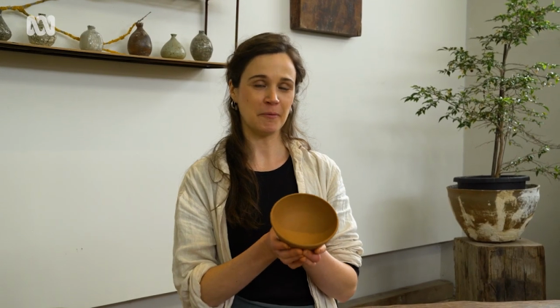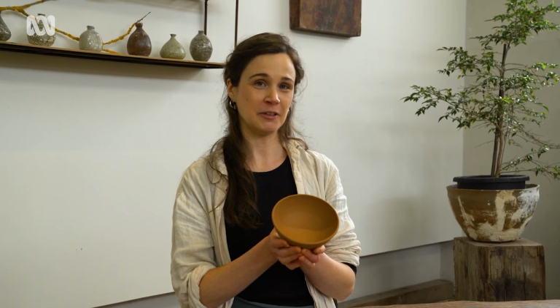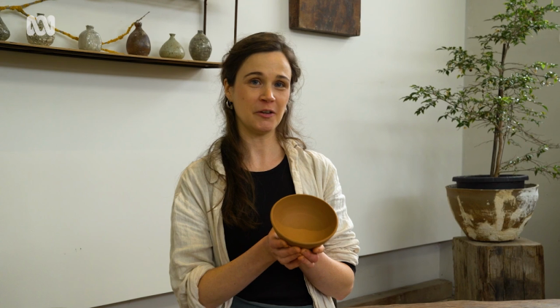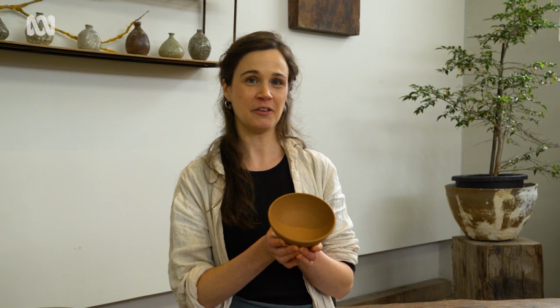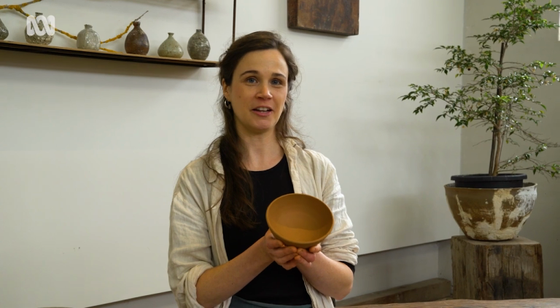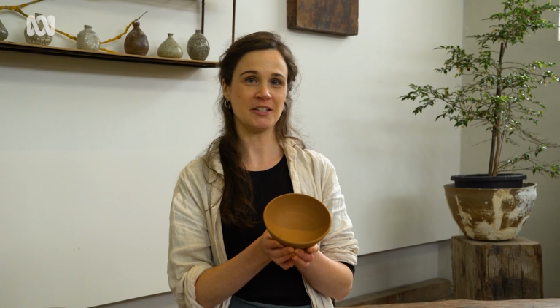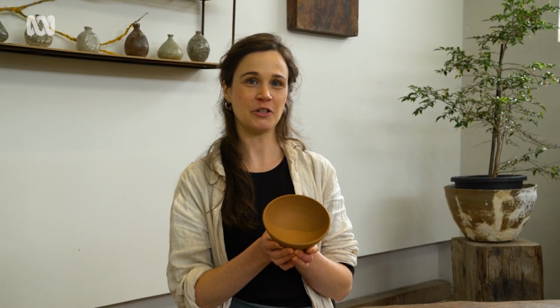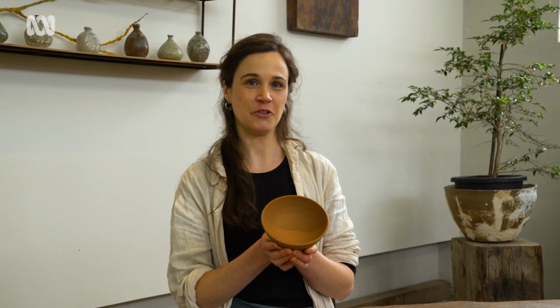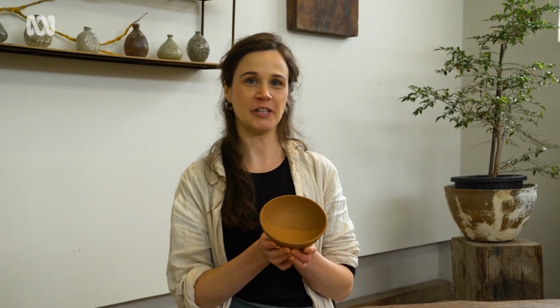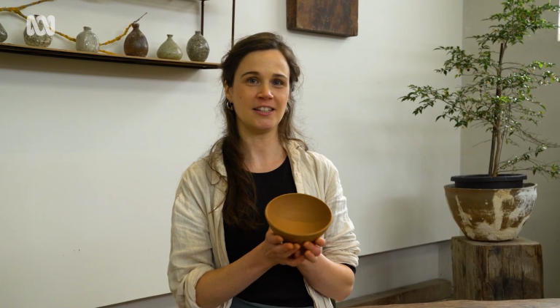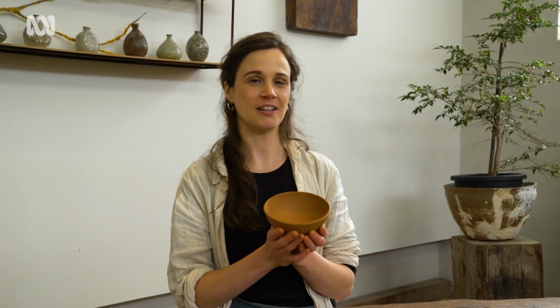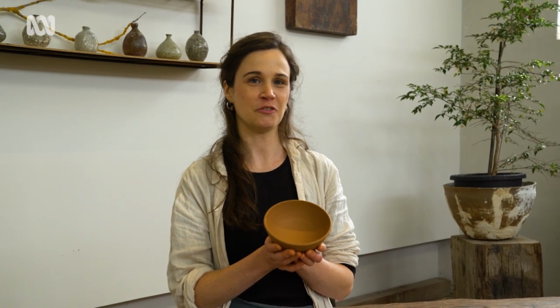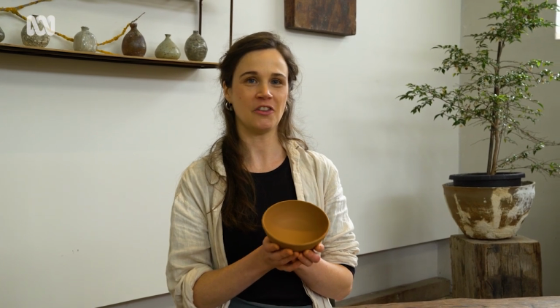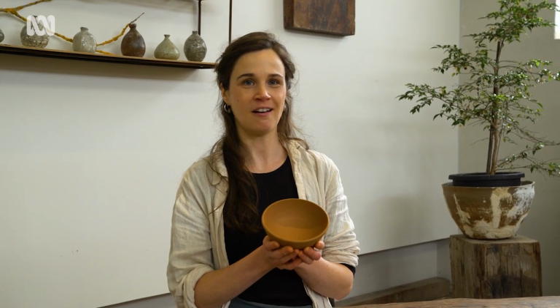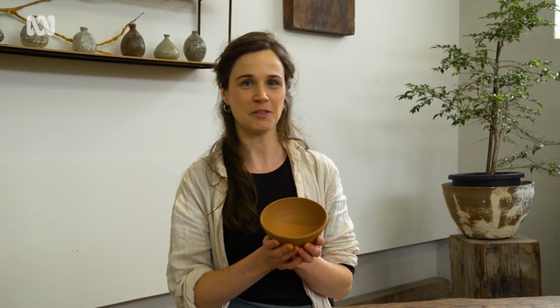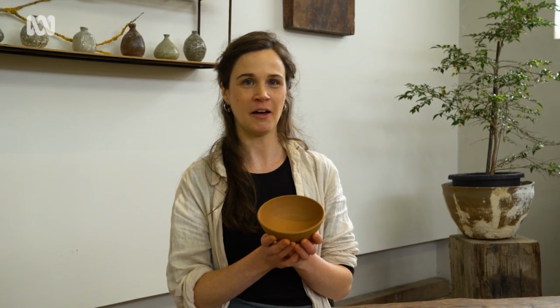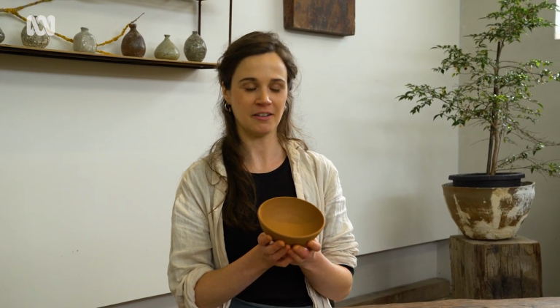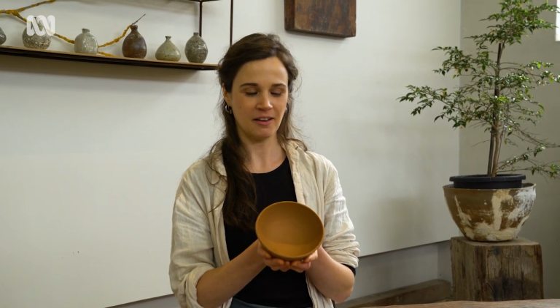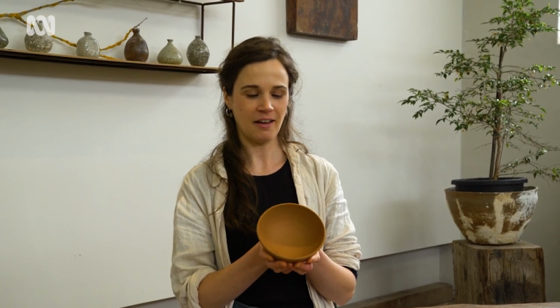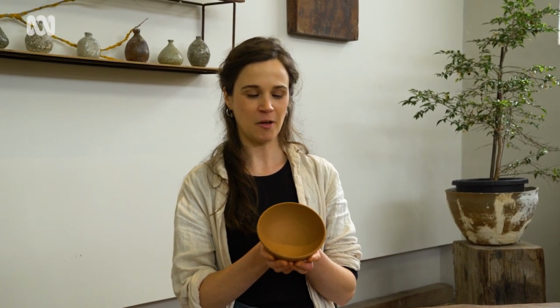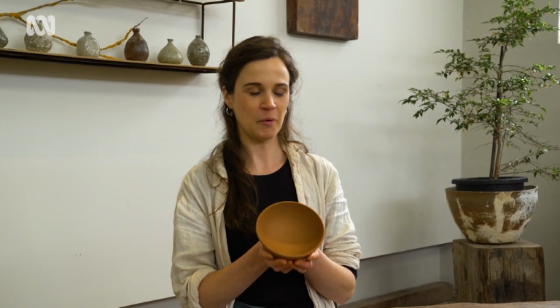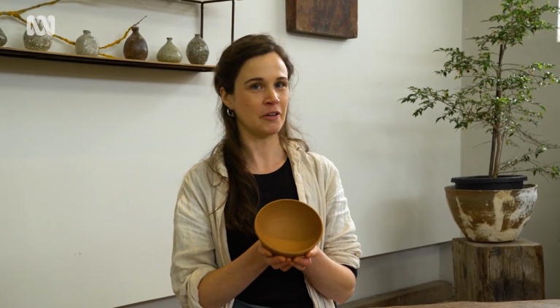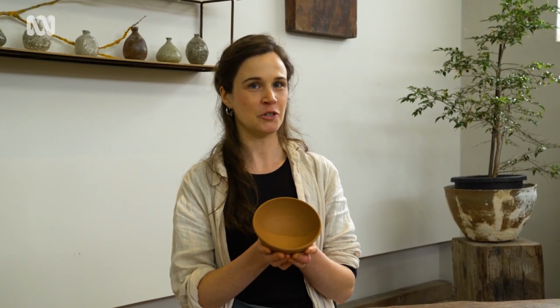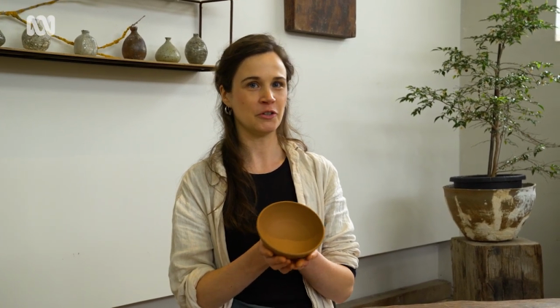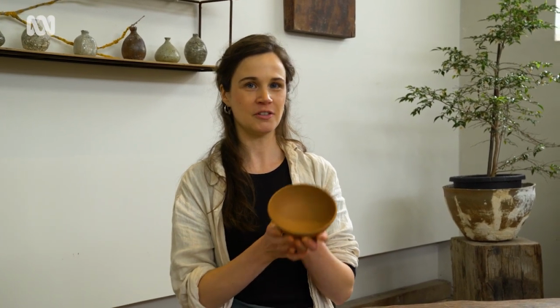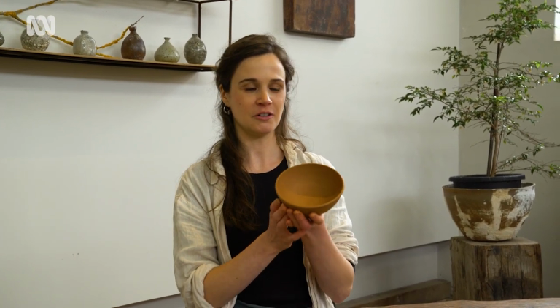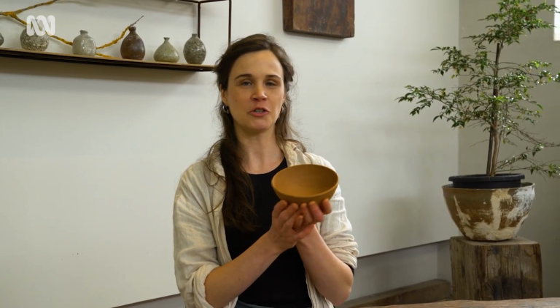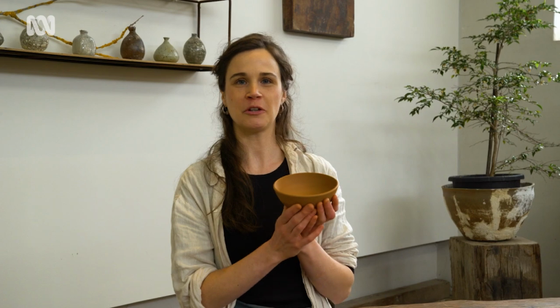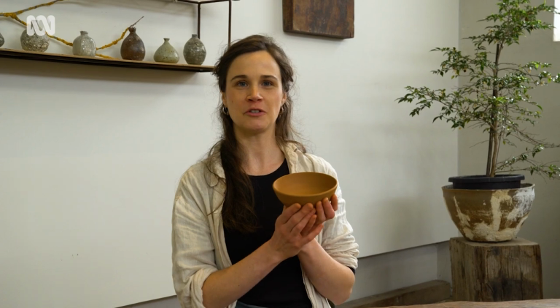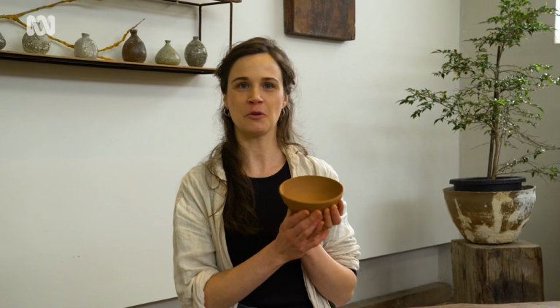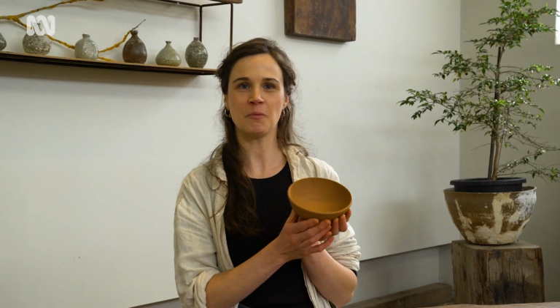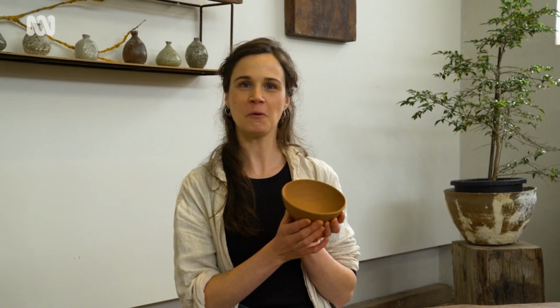Good luck with your next decisions on glazing — that's often the hardest part — but whatever you choose, you'll enjoy using your new bowl.